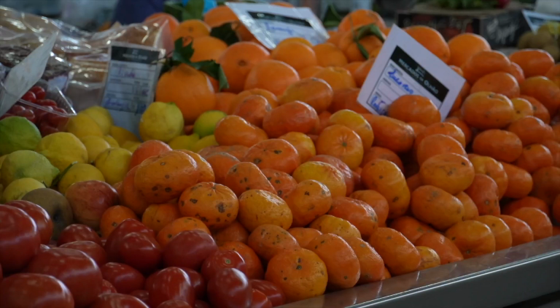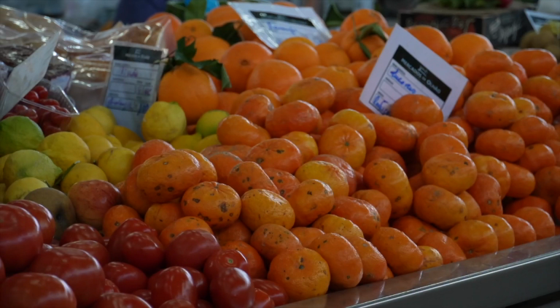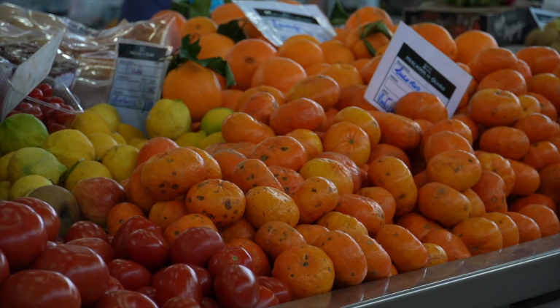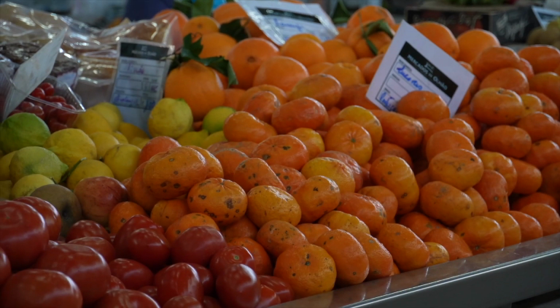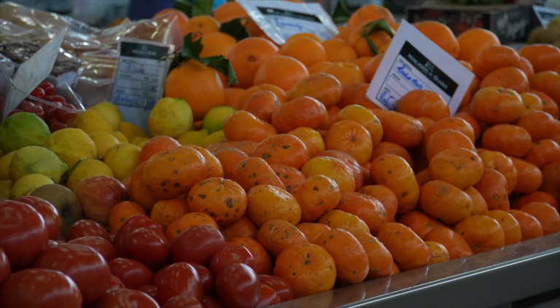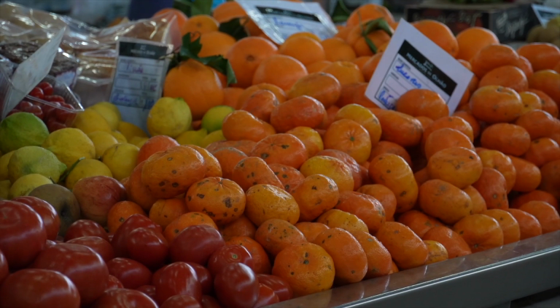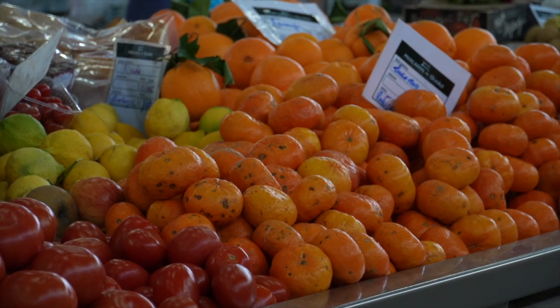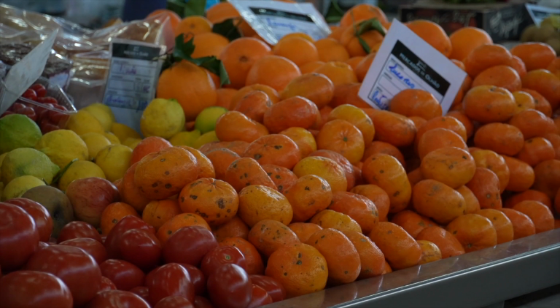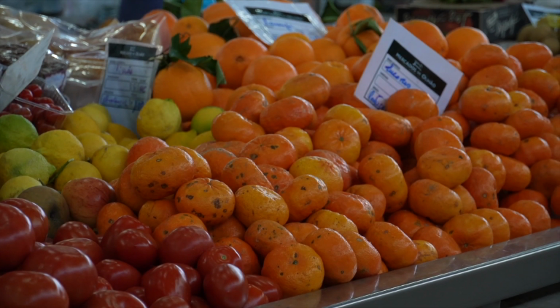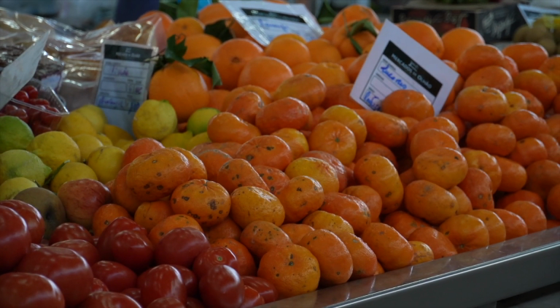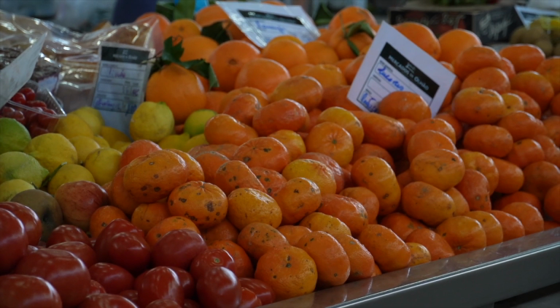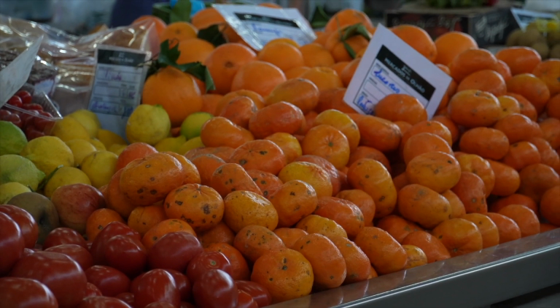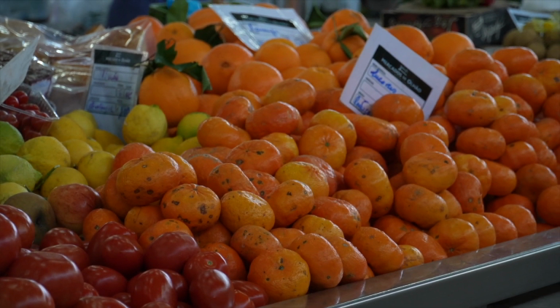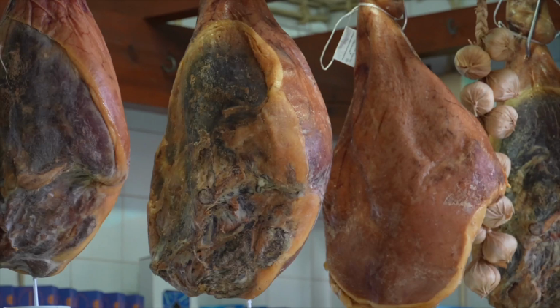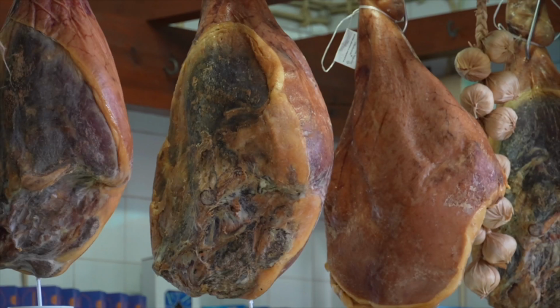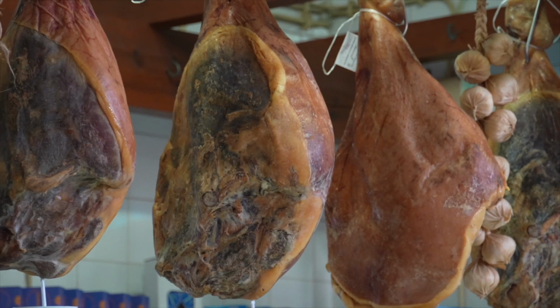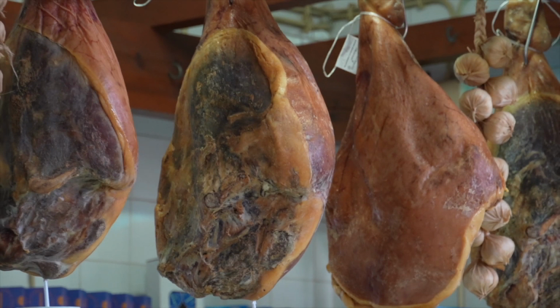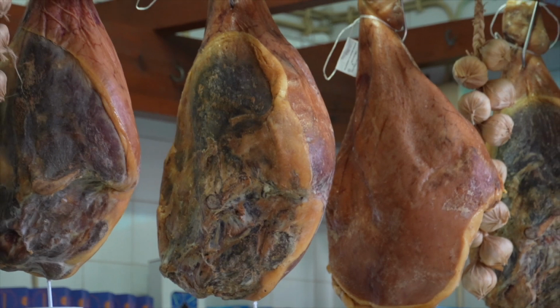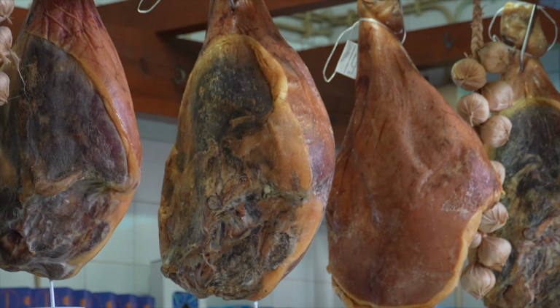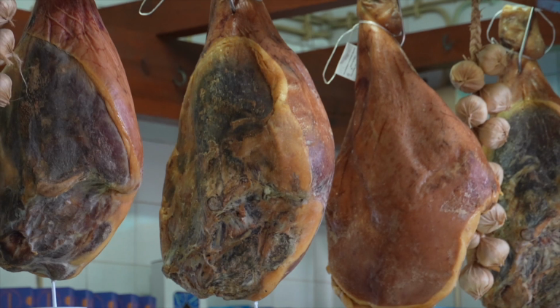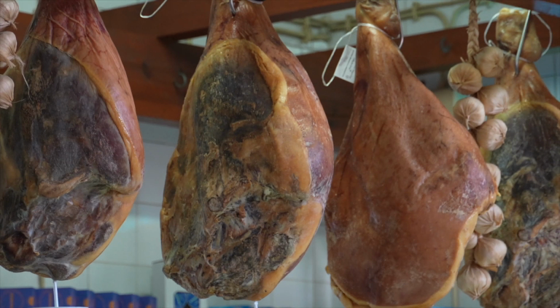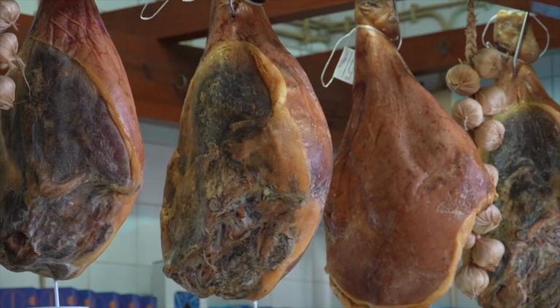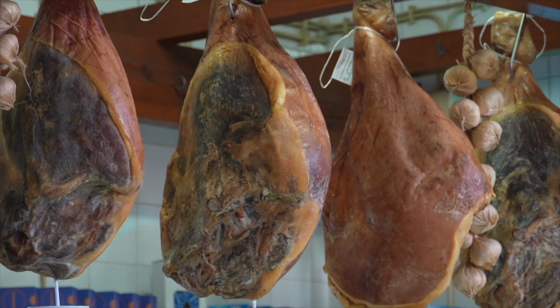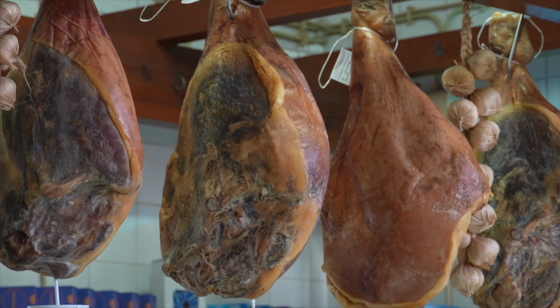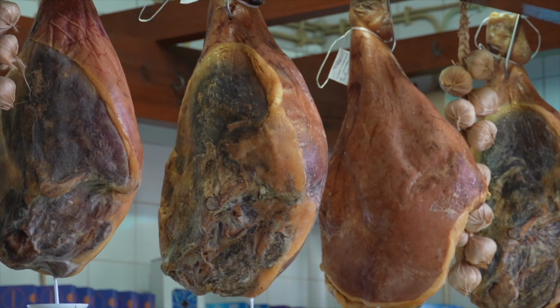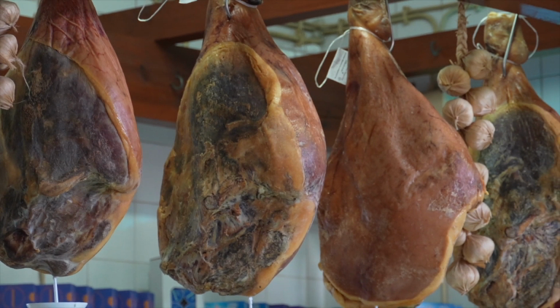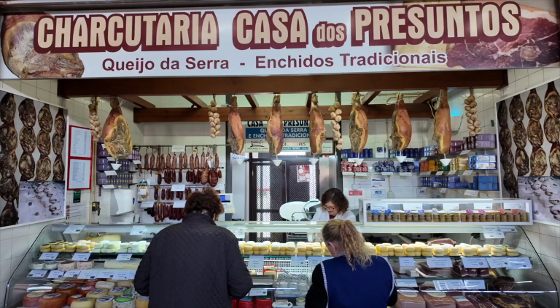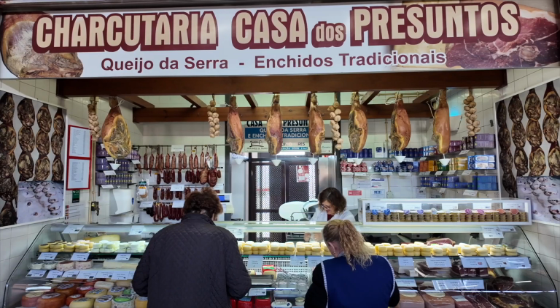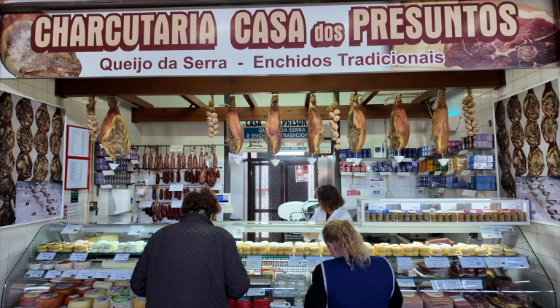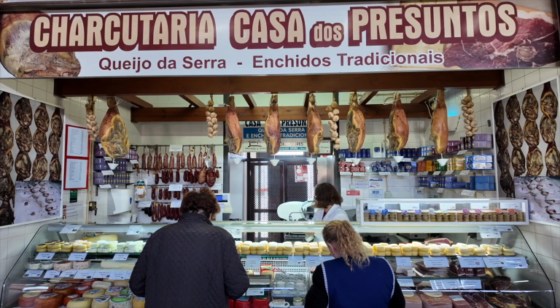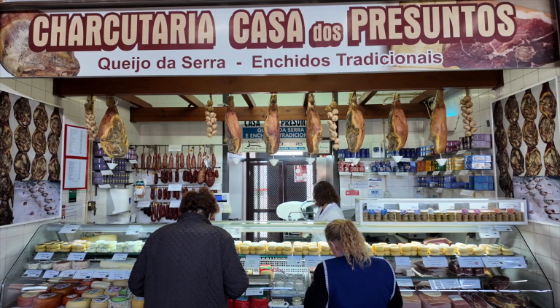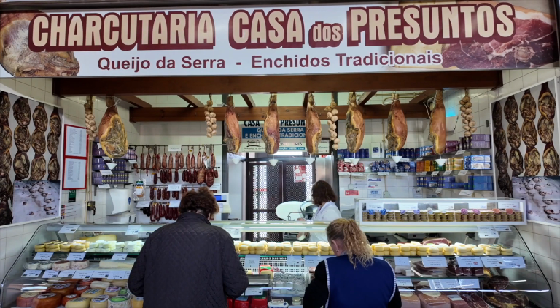The selection of fruits, vegetables, and meat is no less impressive.